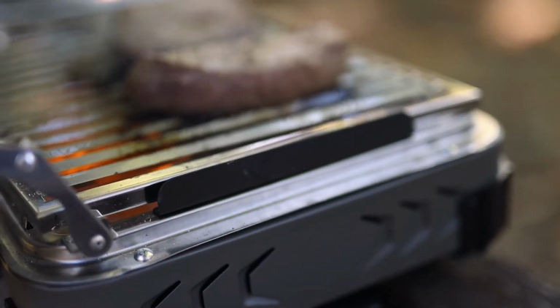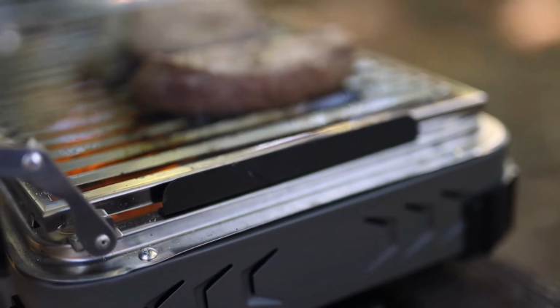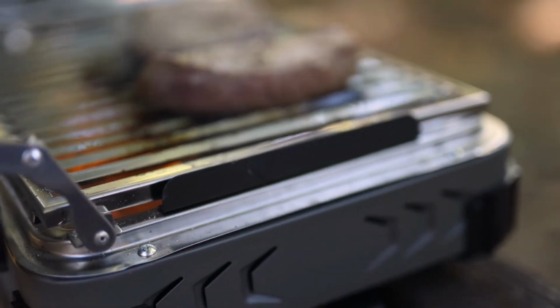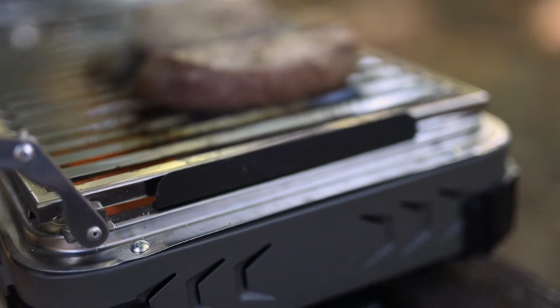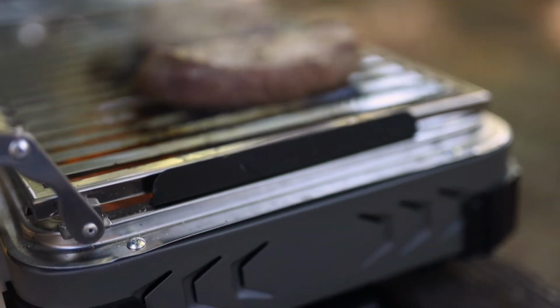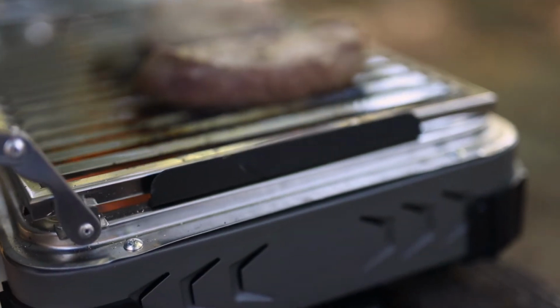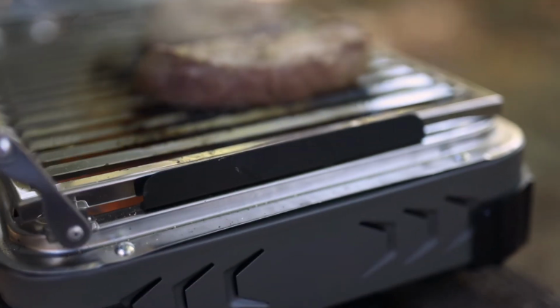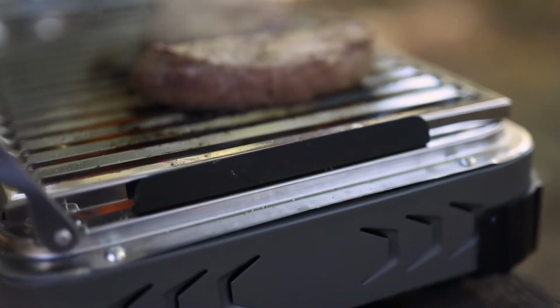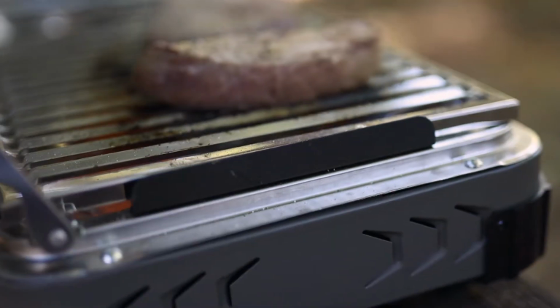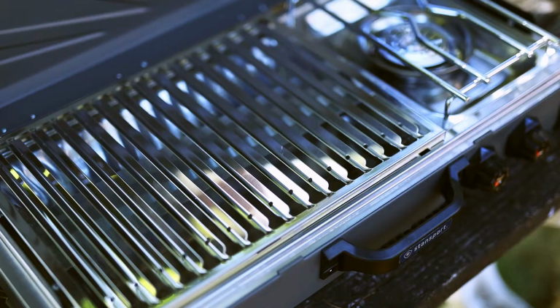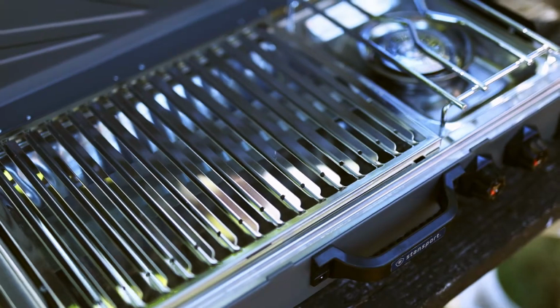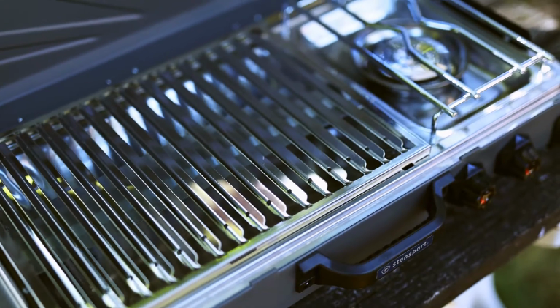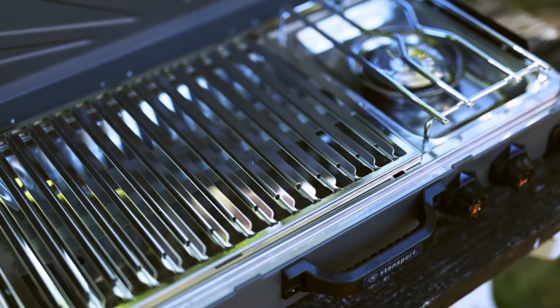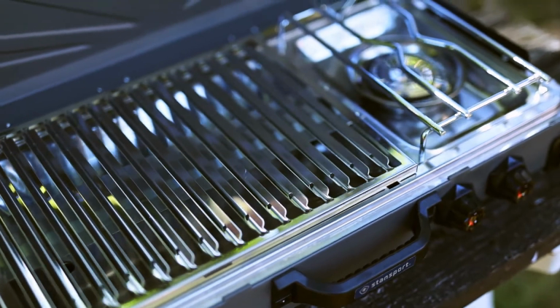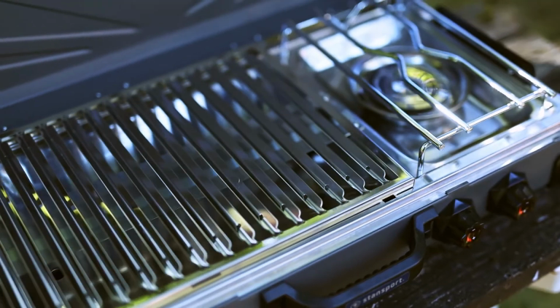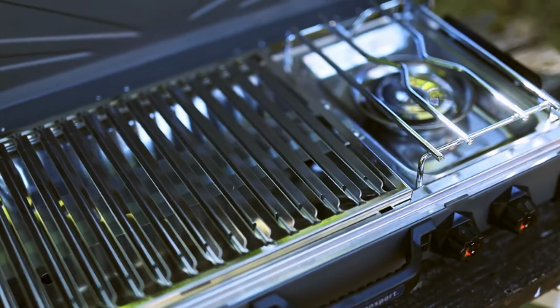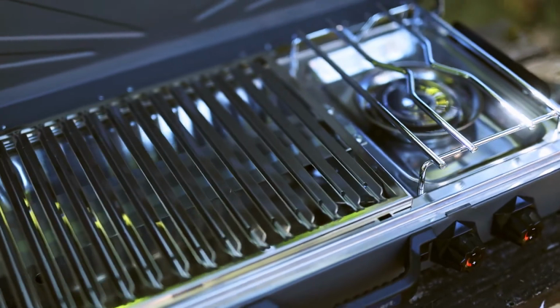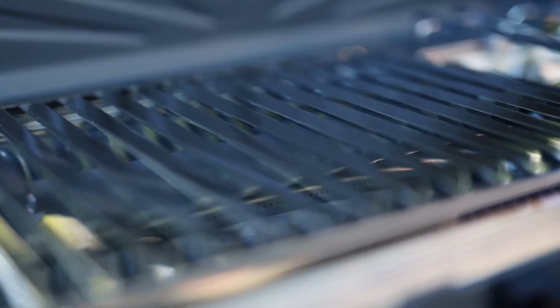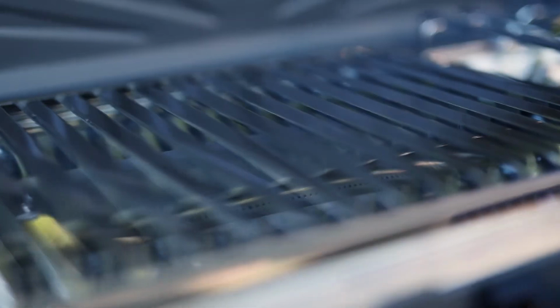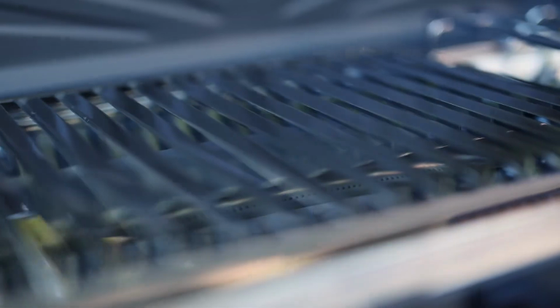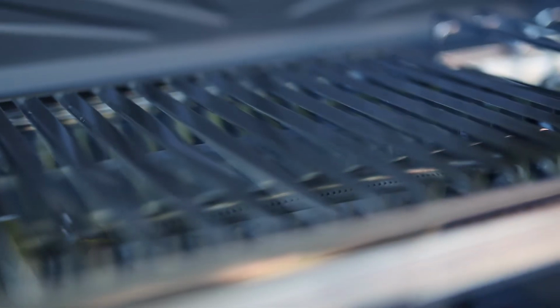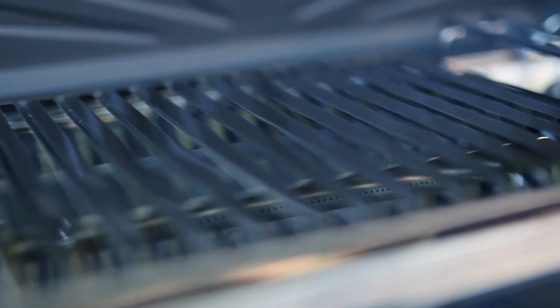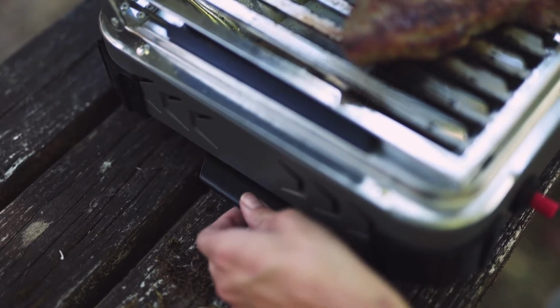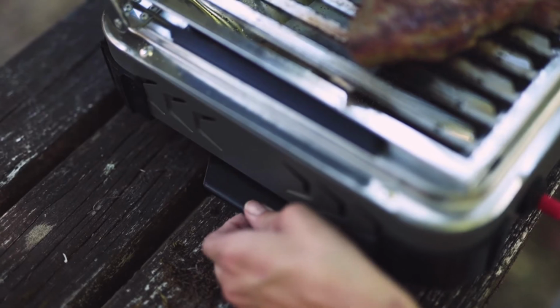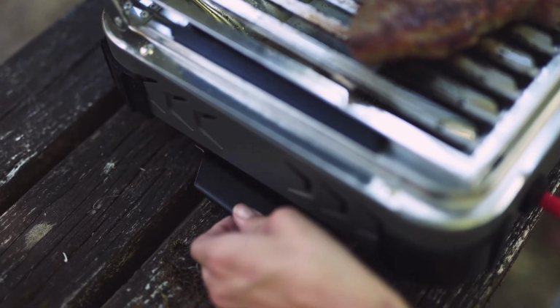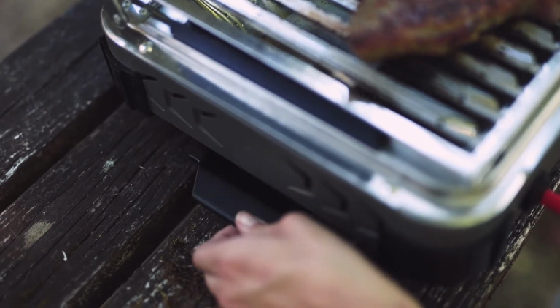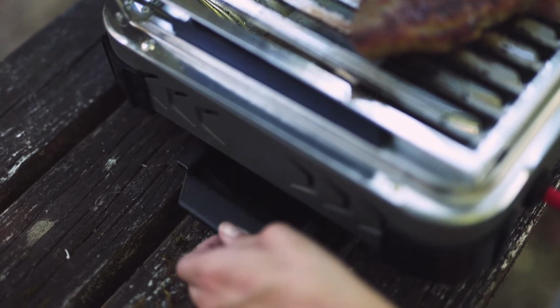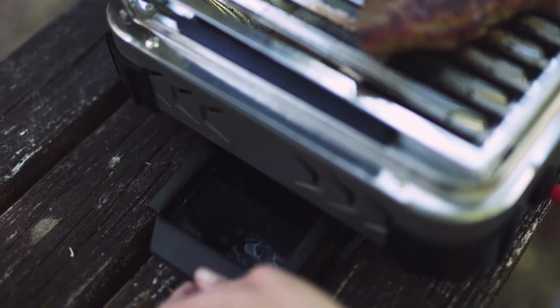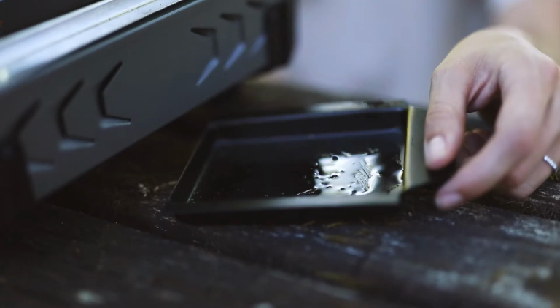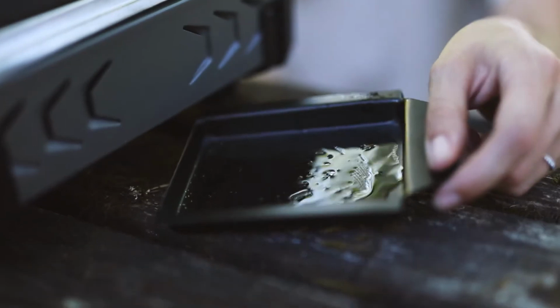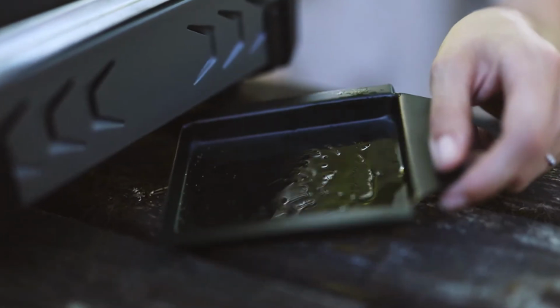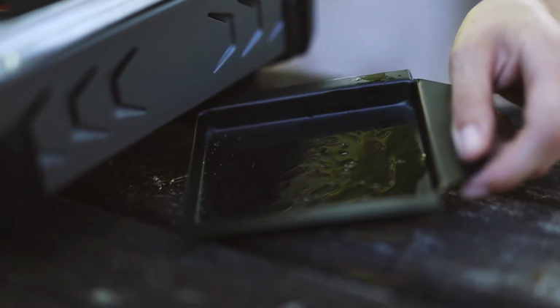Windy day? The low-profile windscreen and recessed drip tray have you covered. A stainless steel grill grate and drip plate makes for easy cleanup.